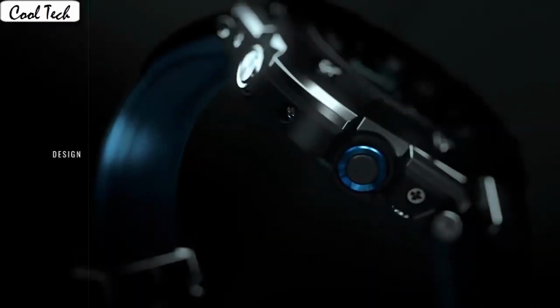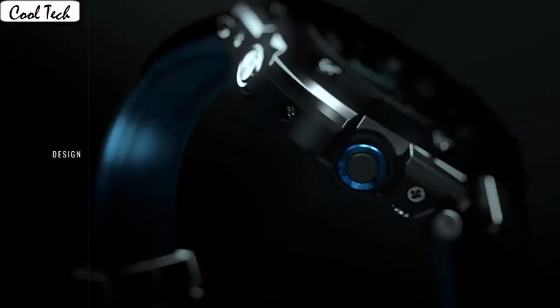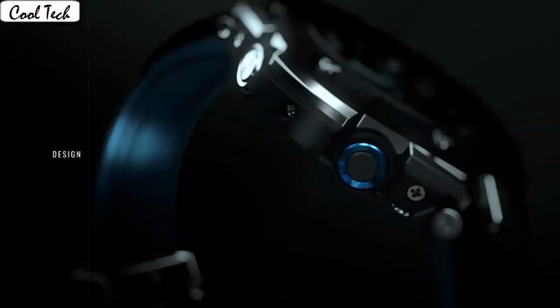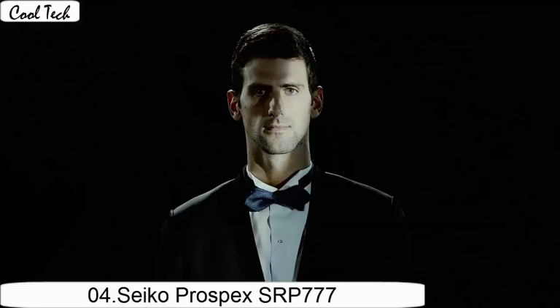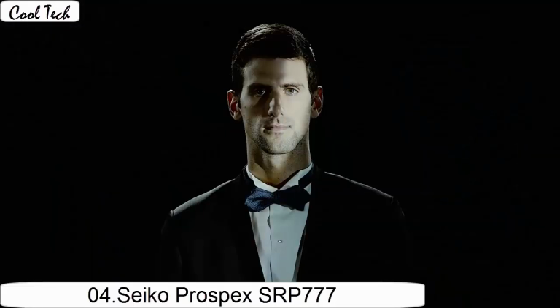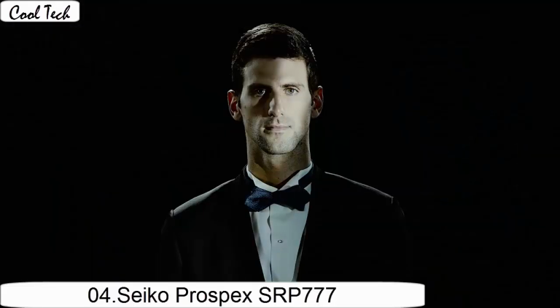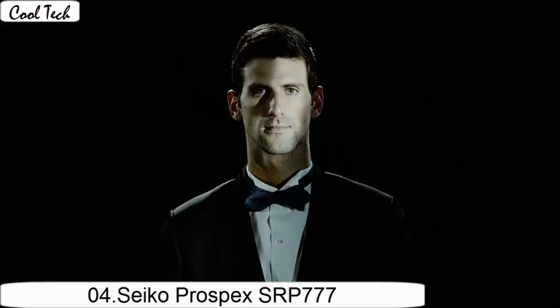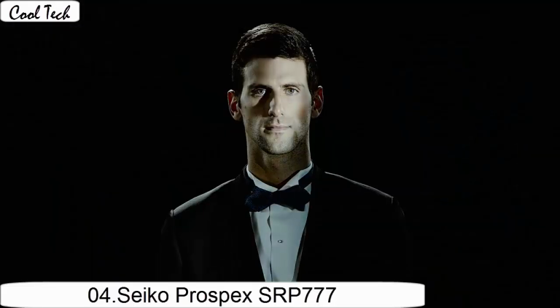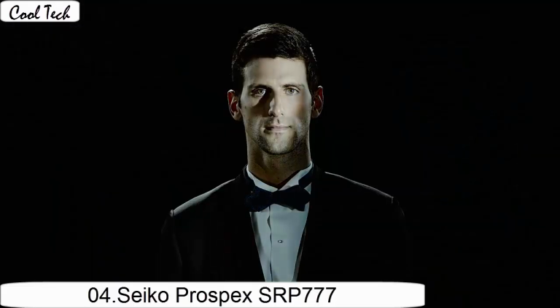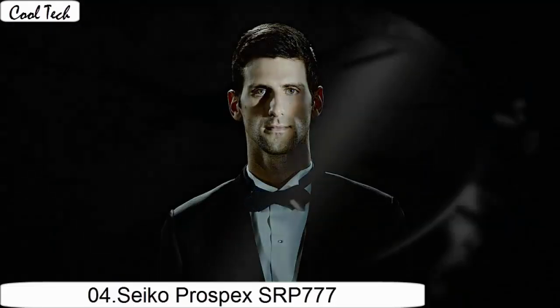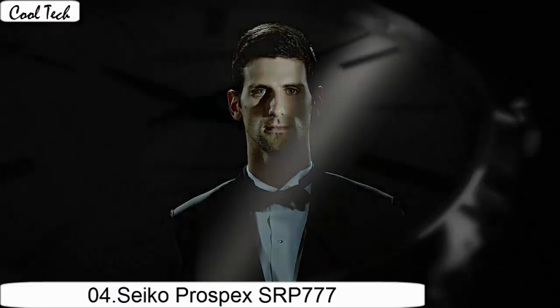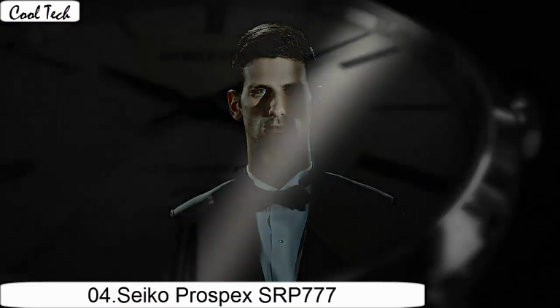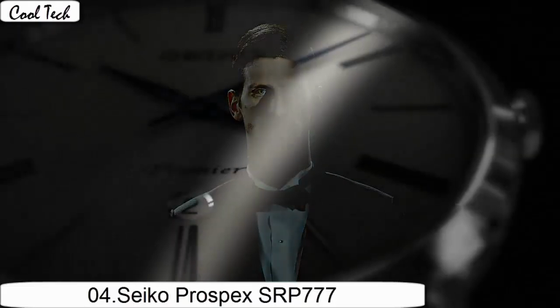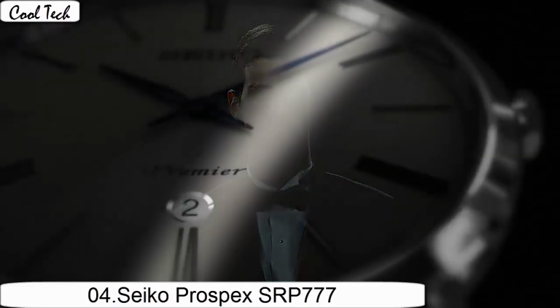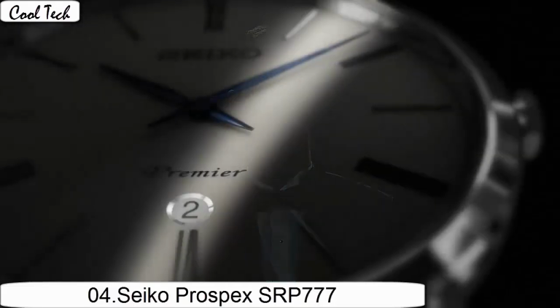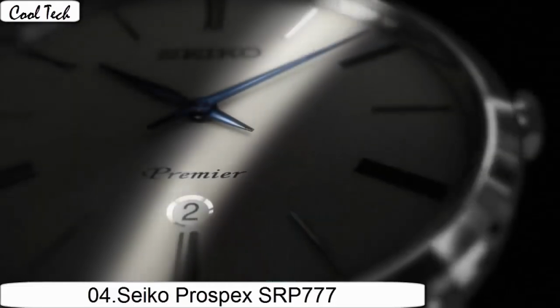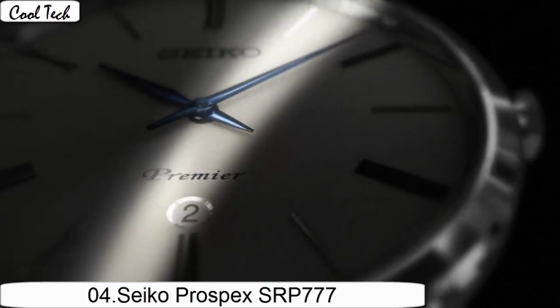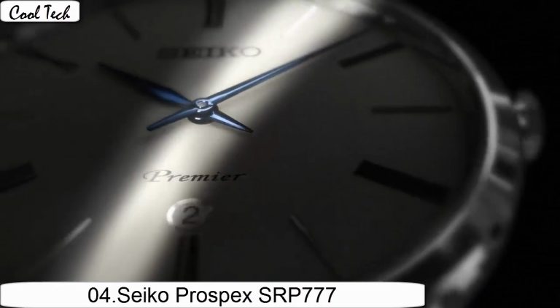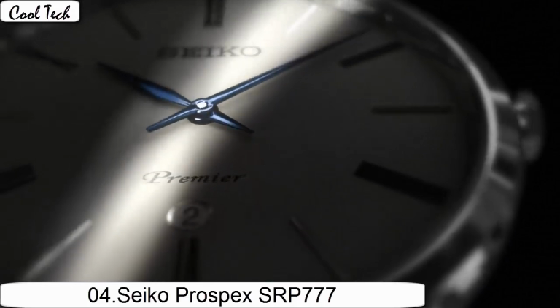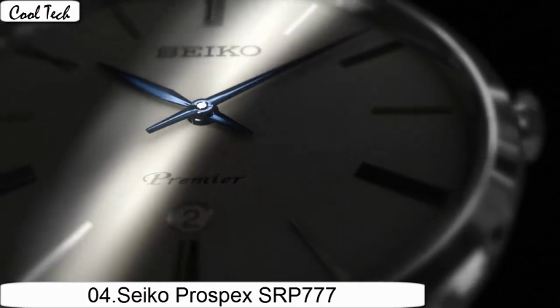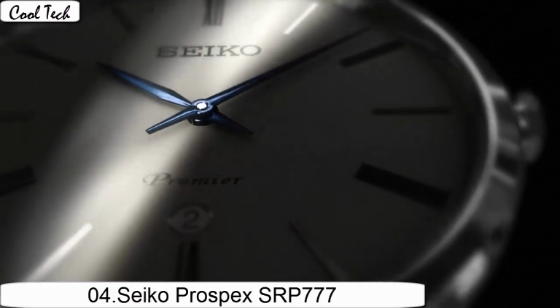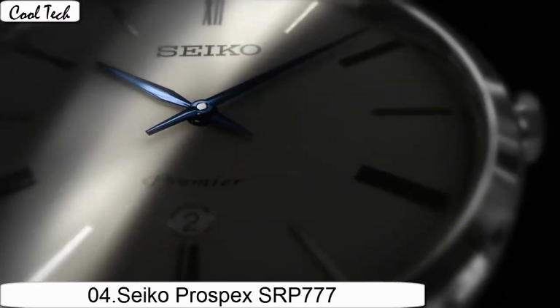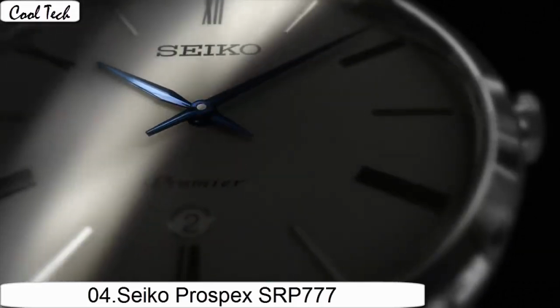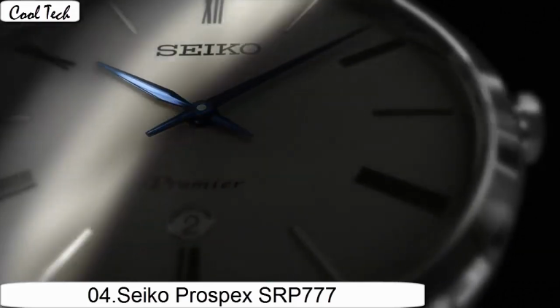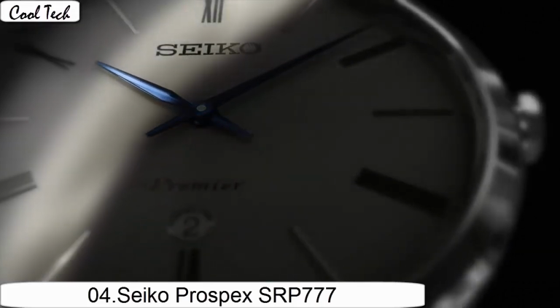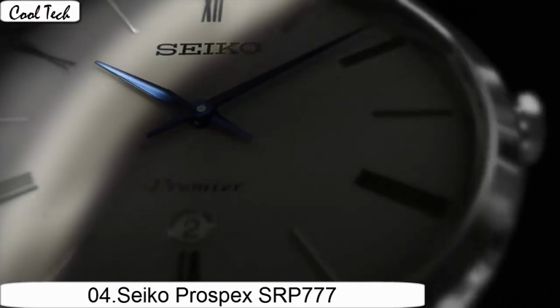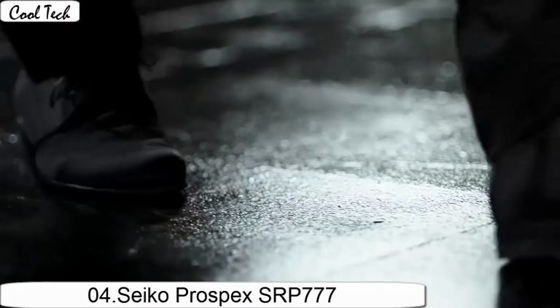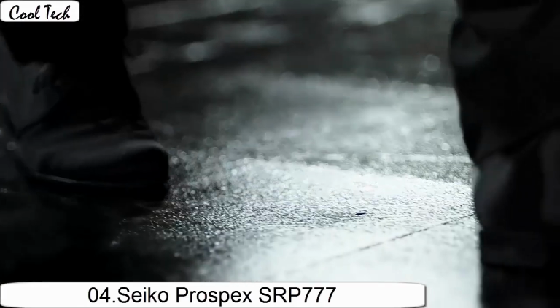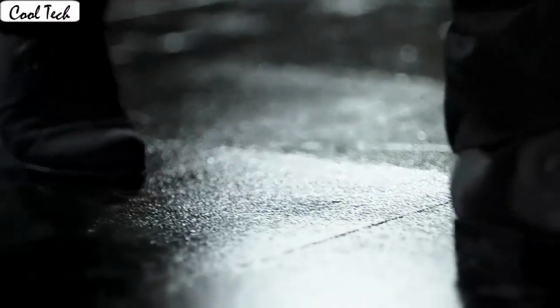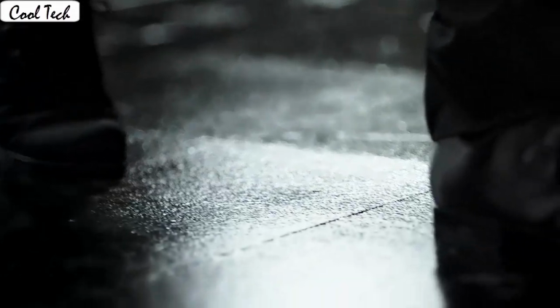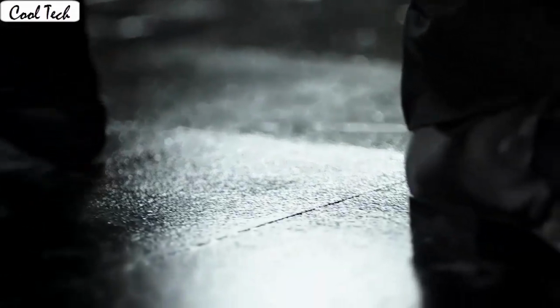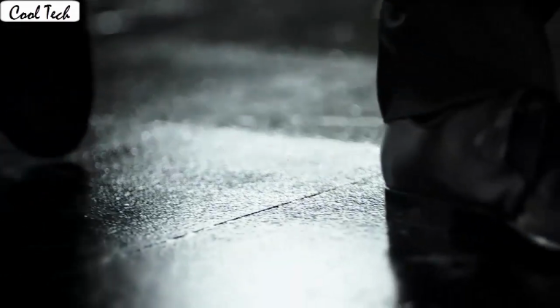Movement Japanese quartz. Glass crystal. Case material stainless steel, case diameter 44mm, case thickness 13mm.